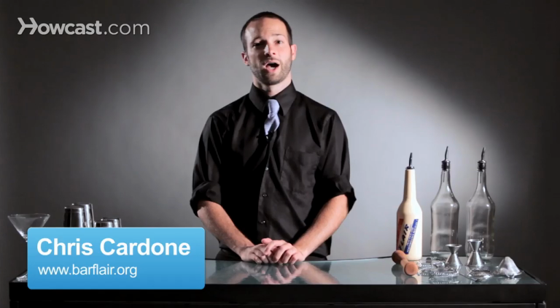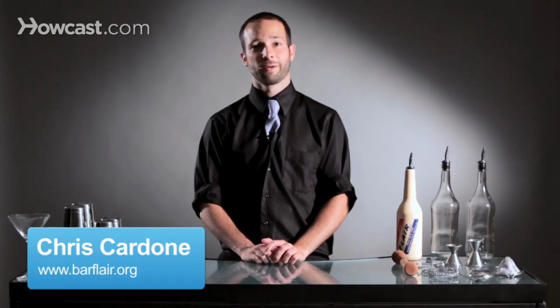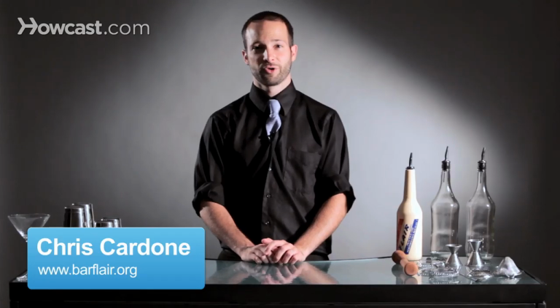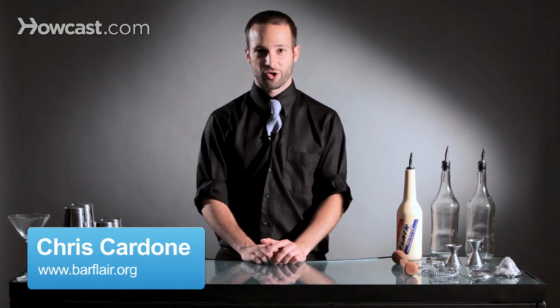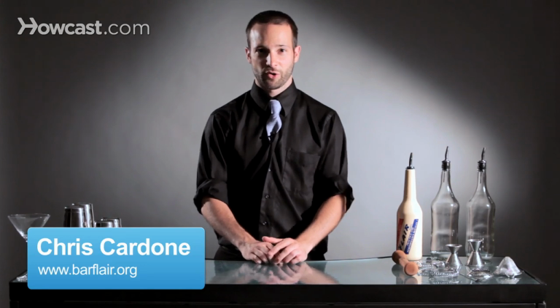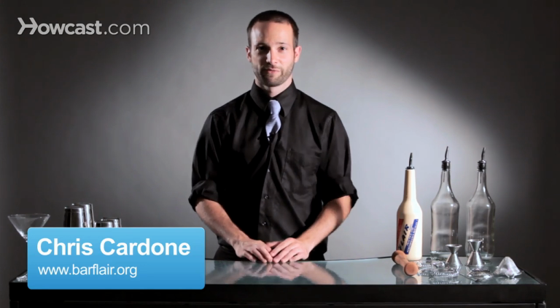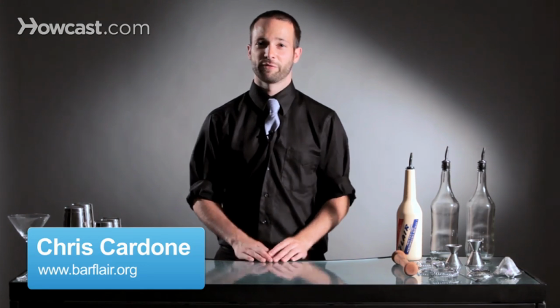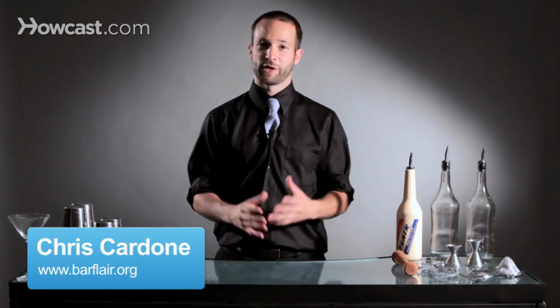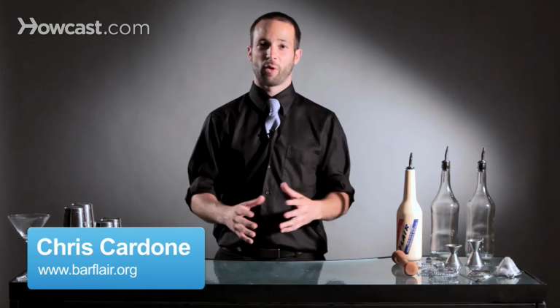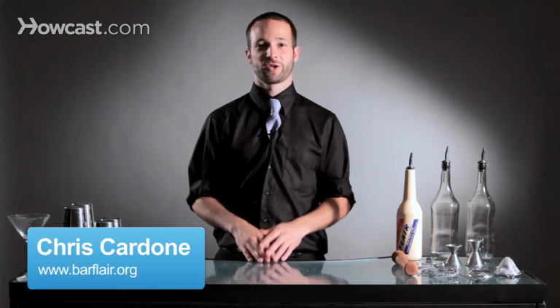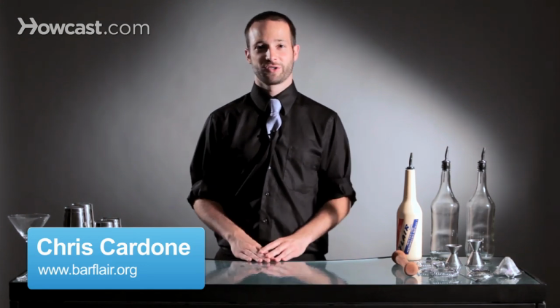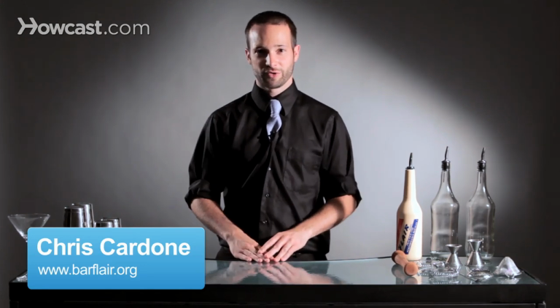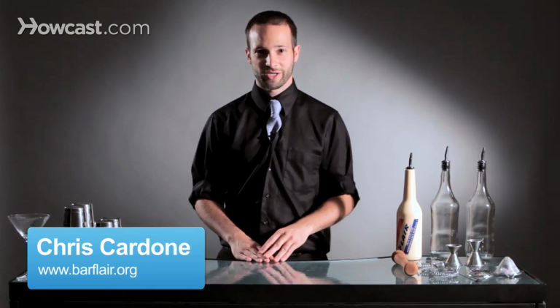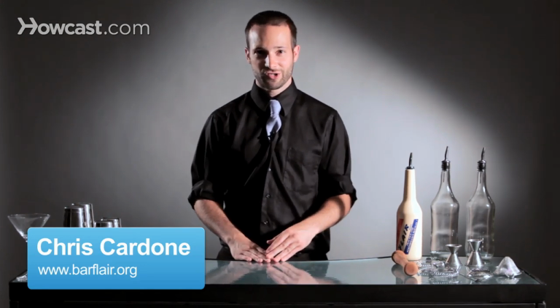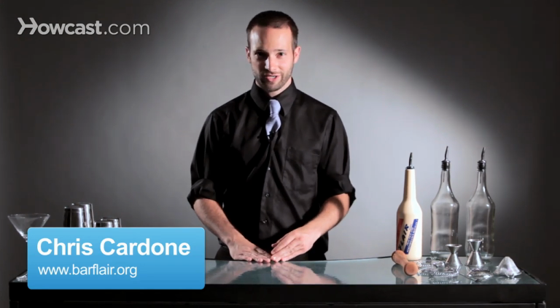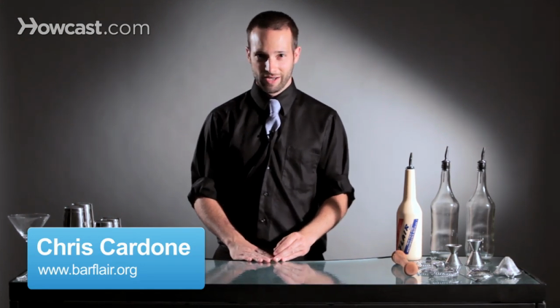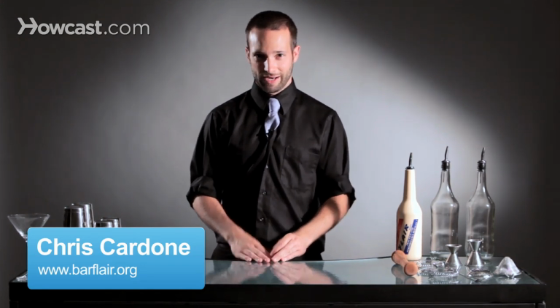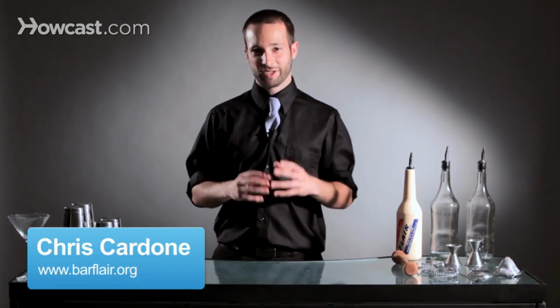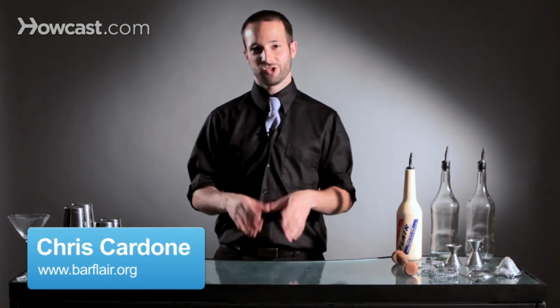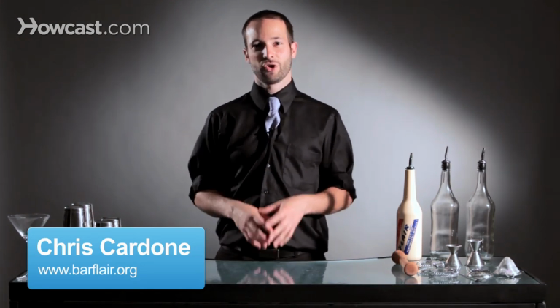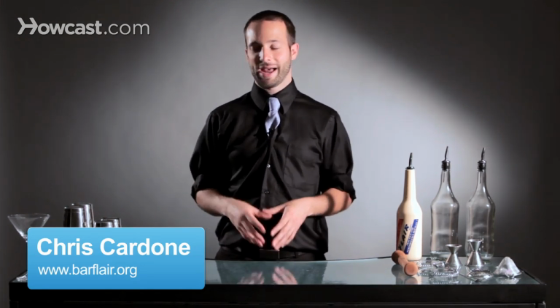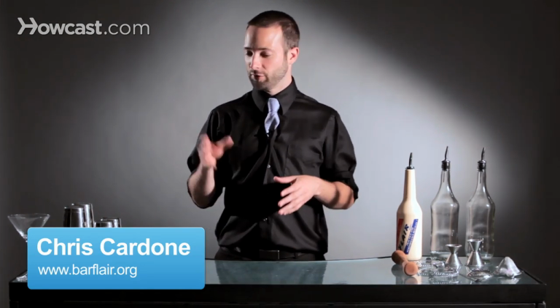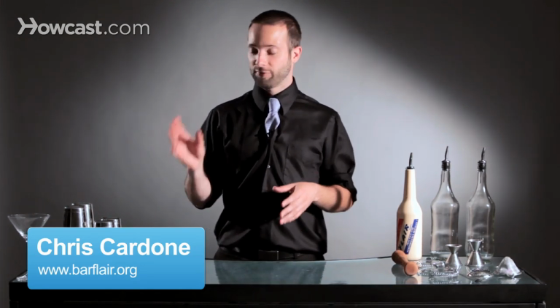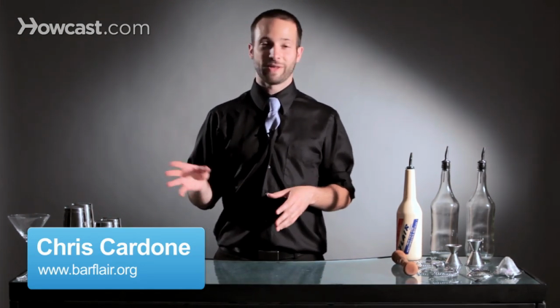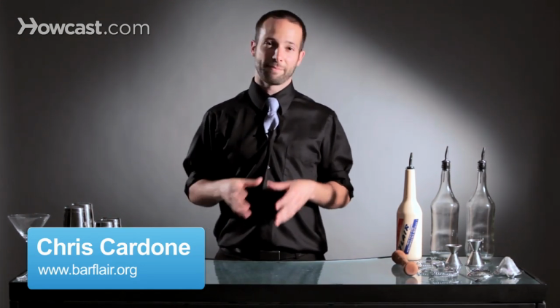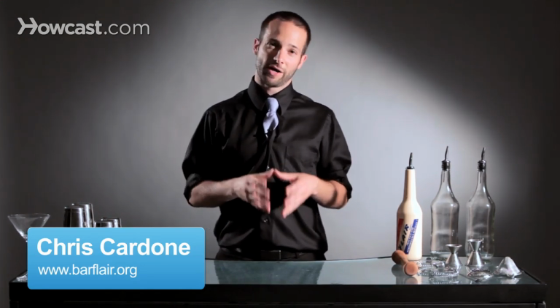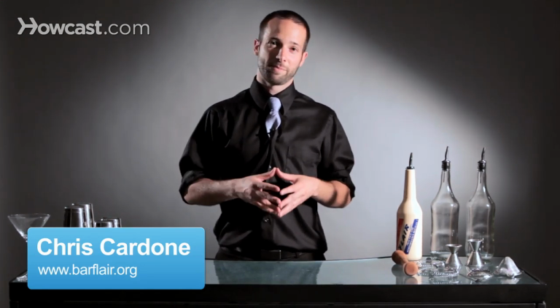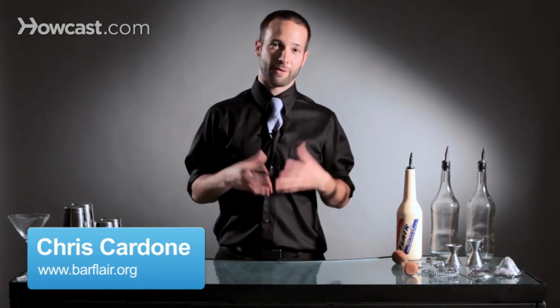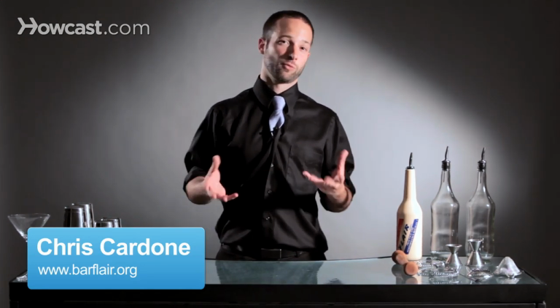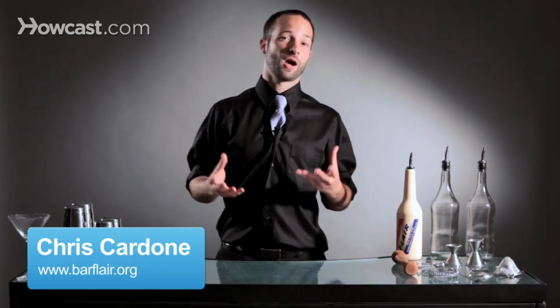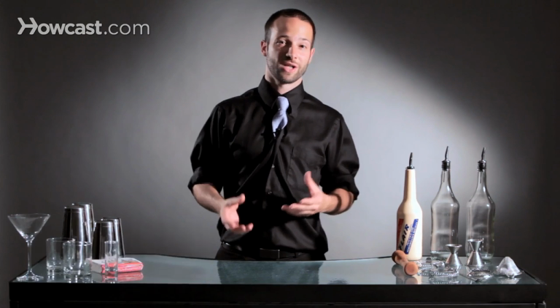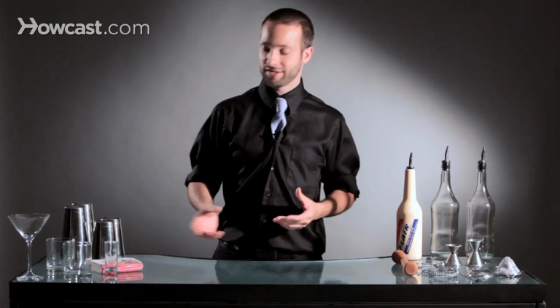Hi, I'm Chris Cardone from the Flair Bartenders Association and I'm going to teach you how to do a flat behind the back with a rocks glass.